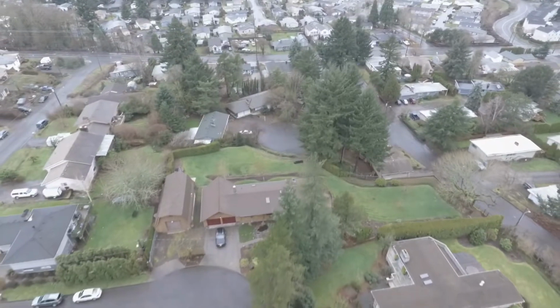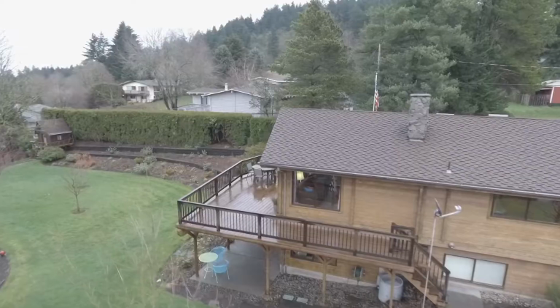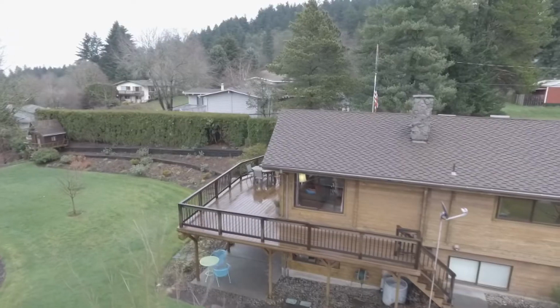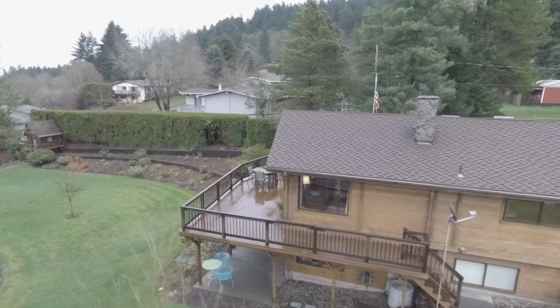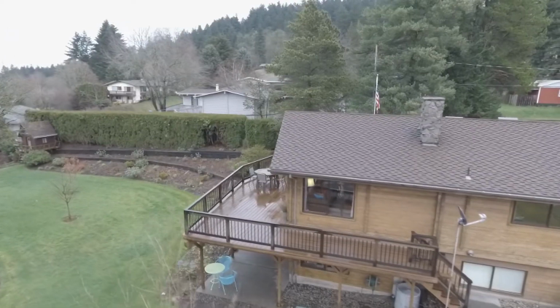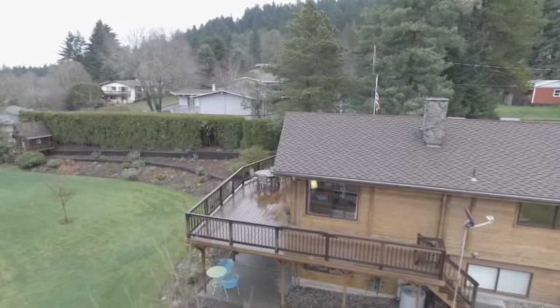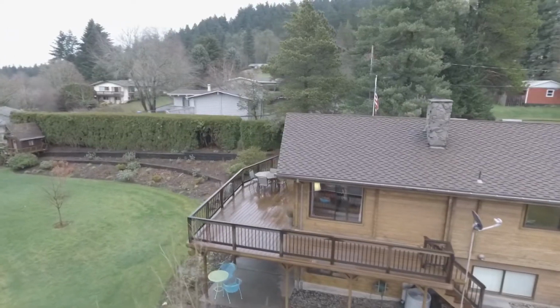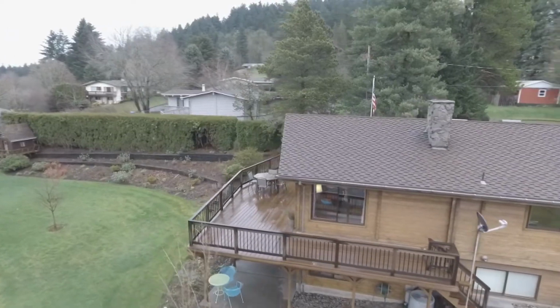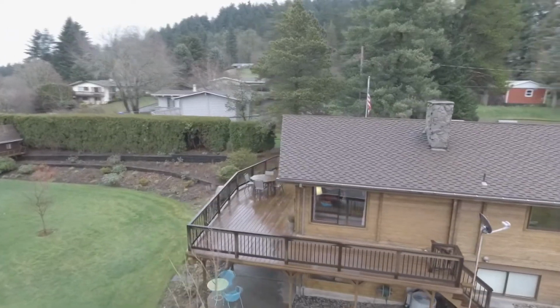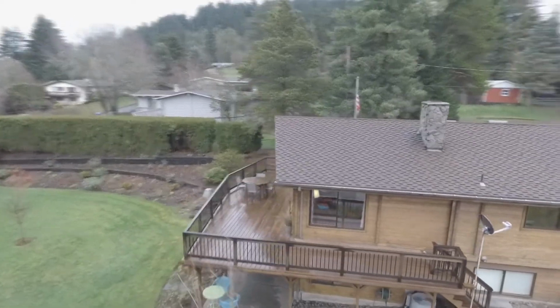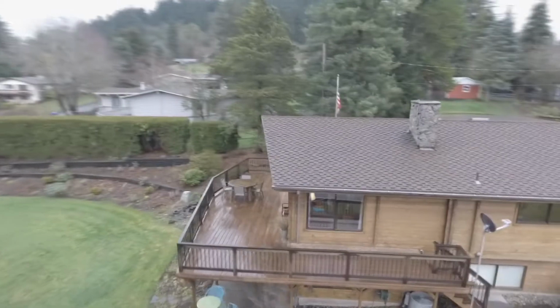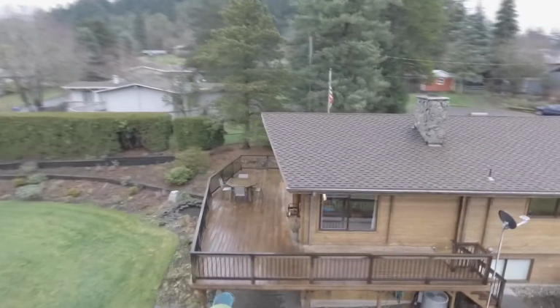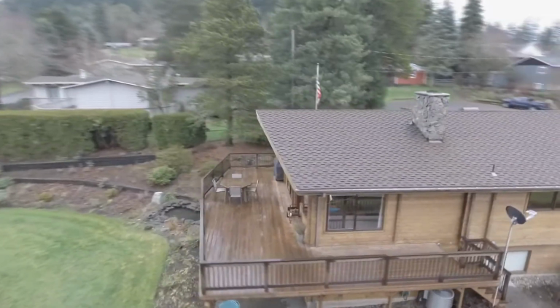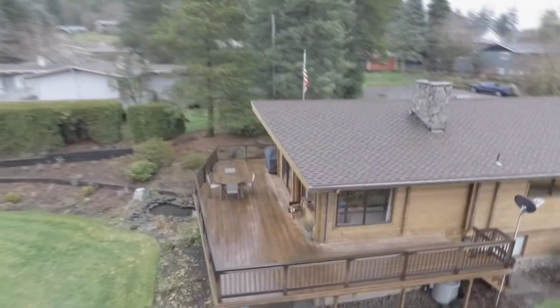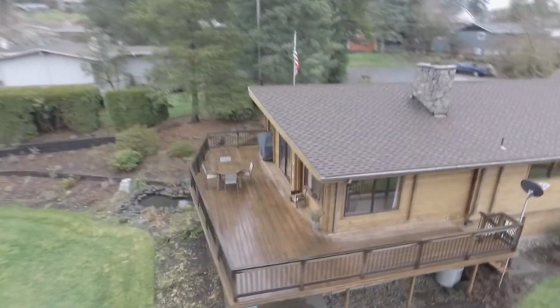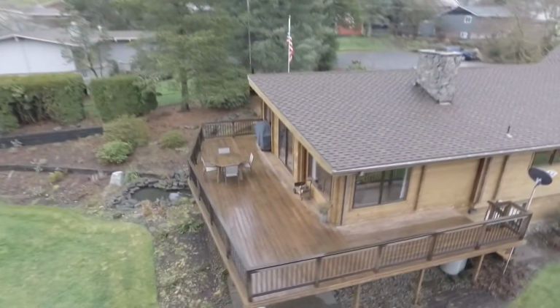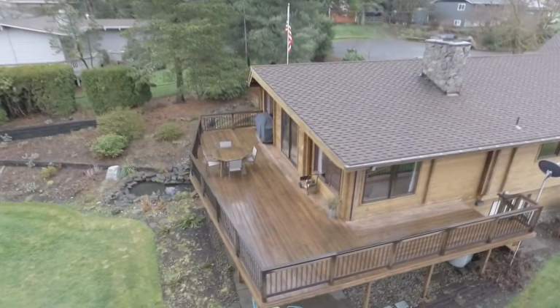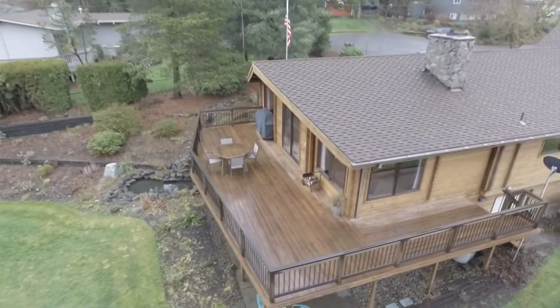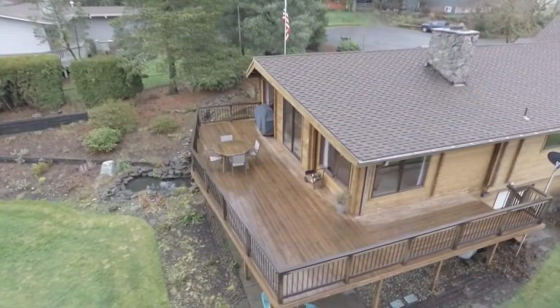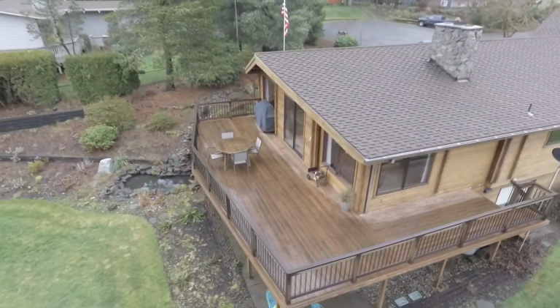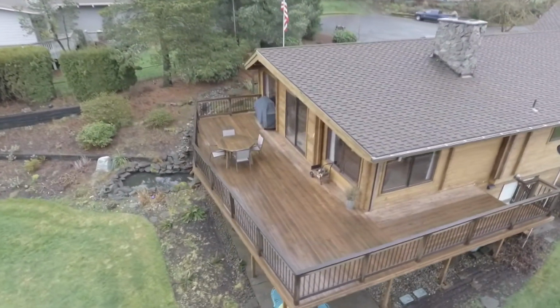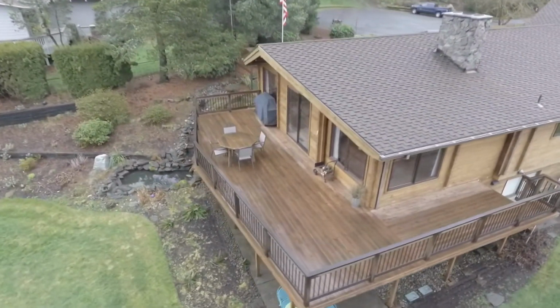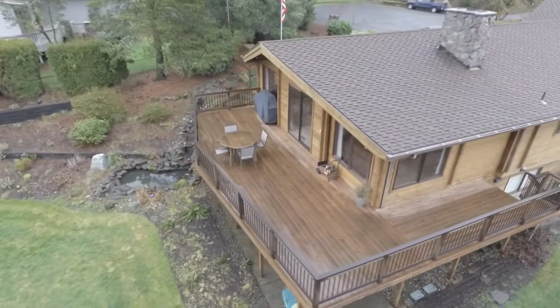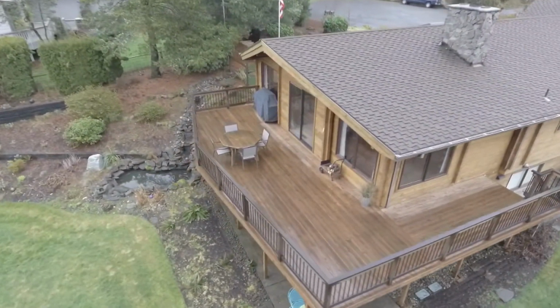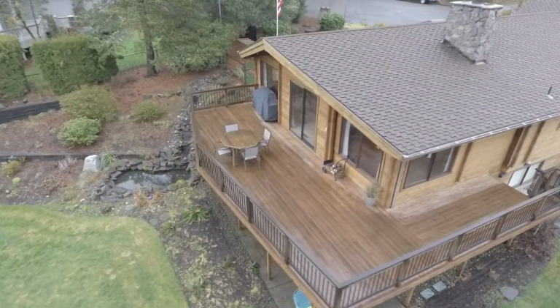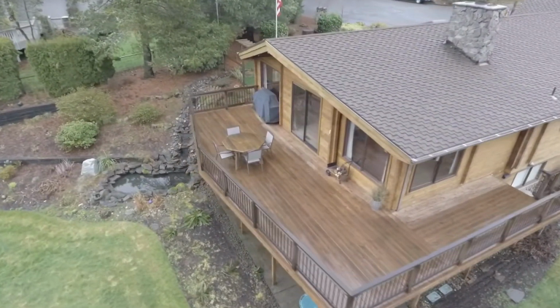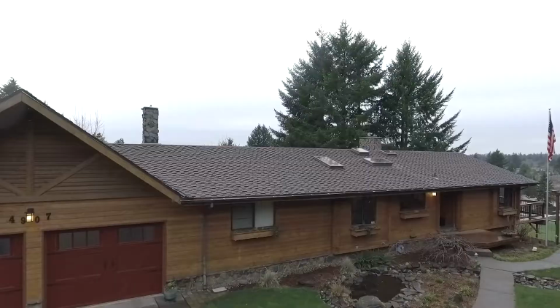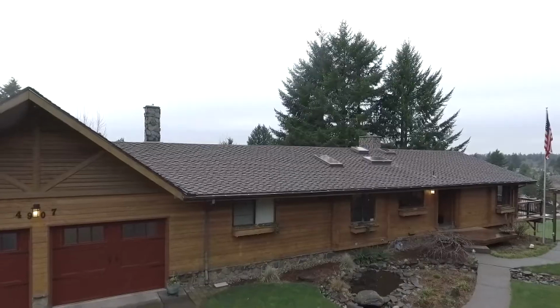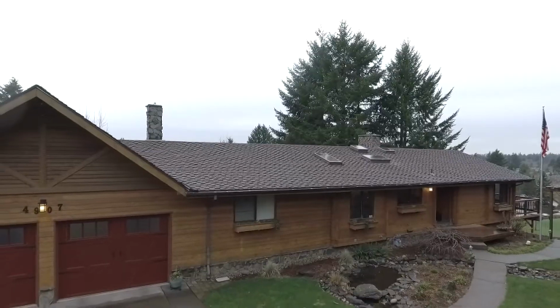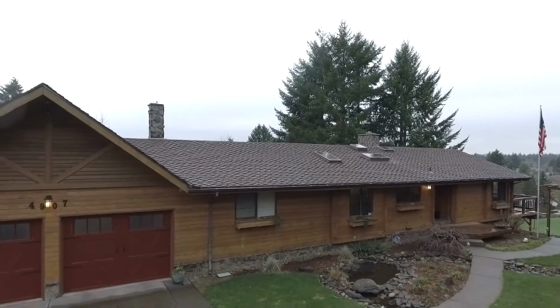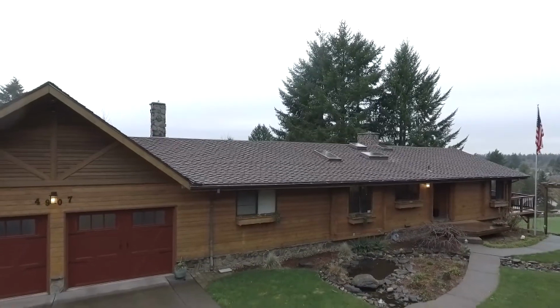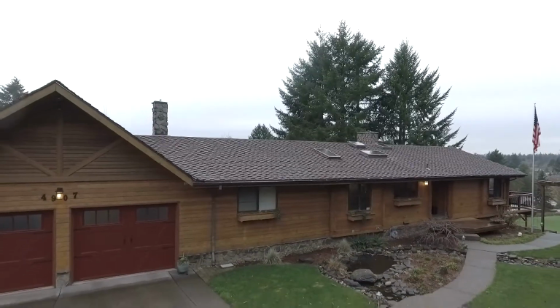A beautiful home offering the best in Northwest living. You'll find it all here, waiting for you to call home.